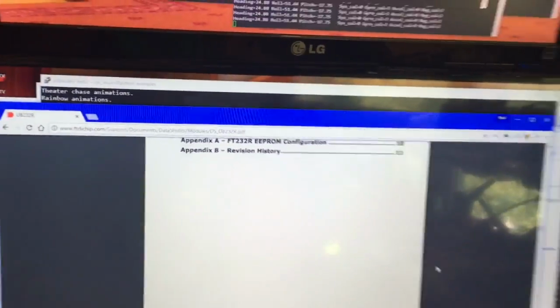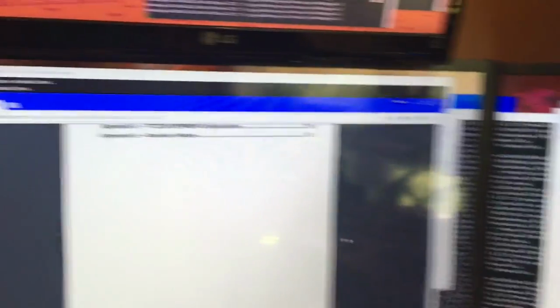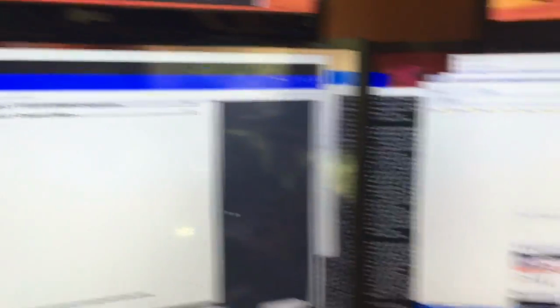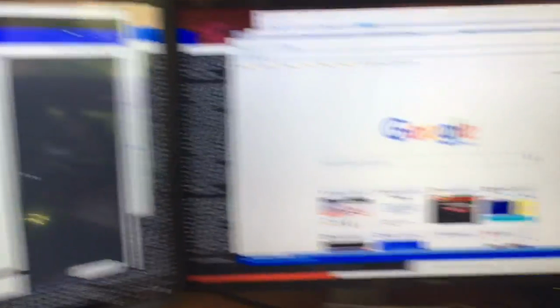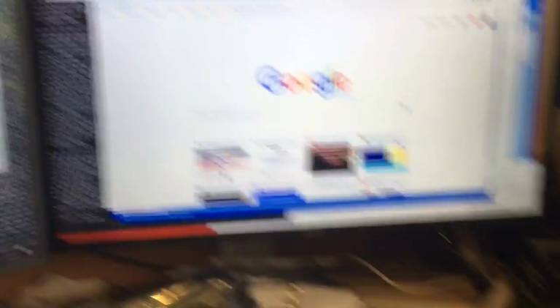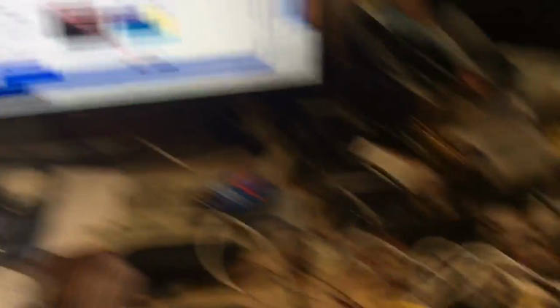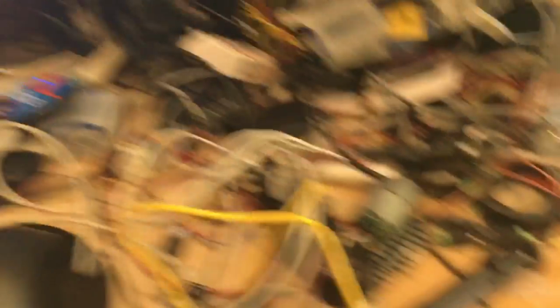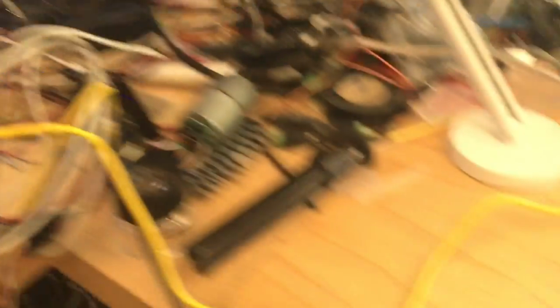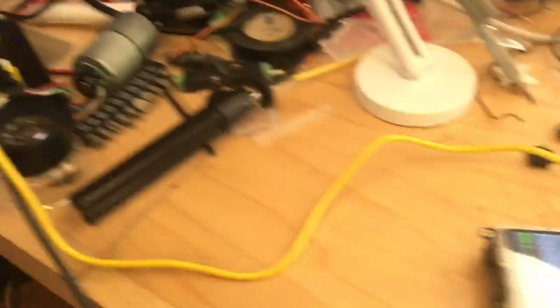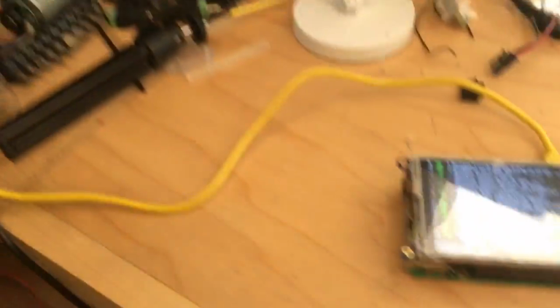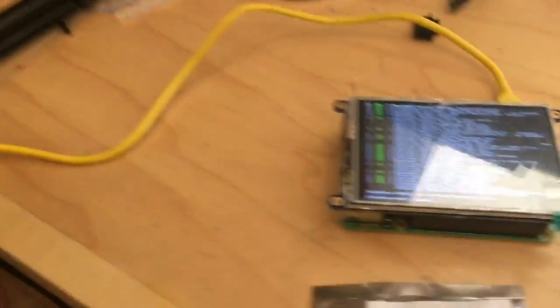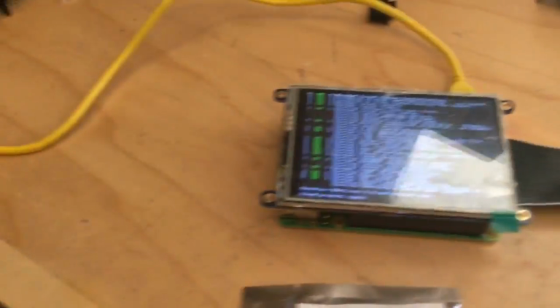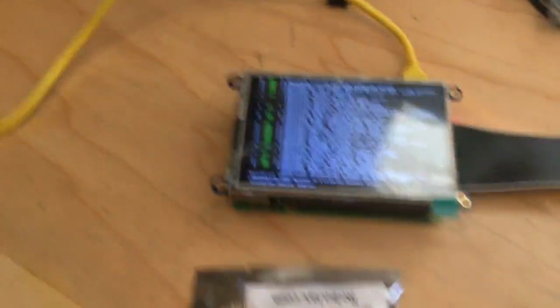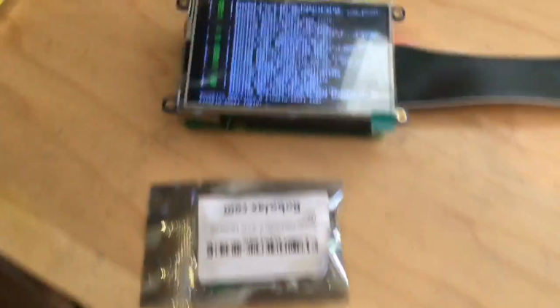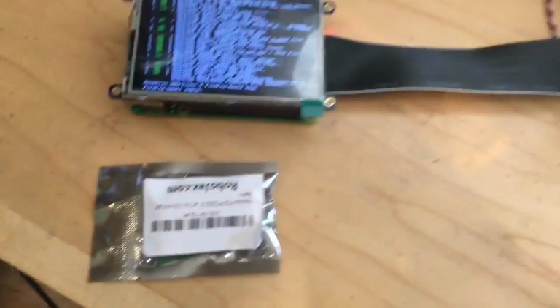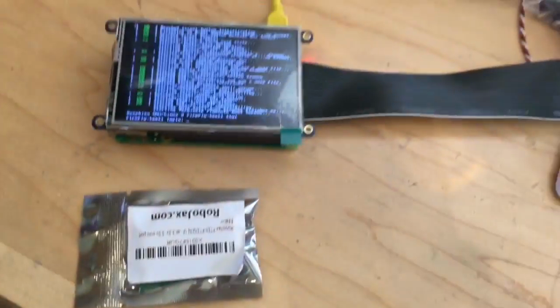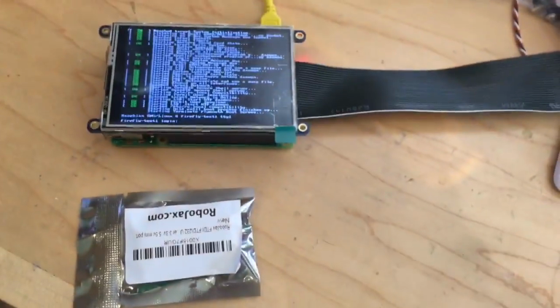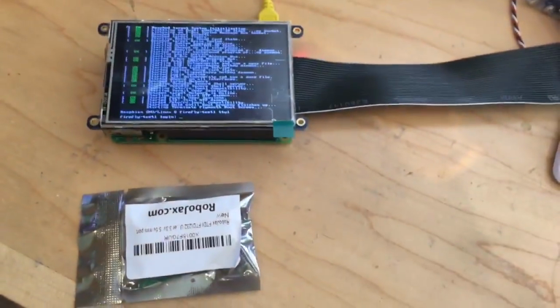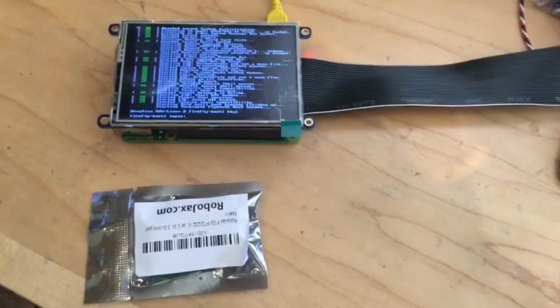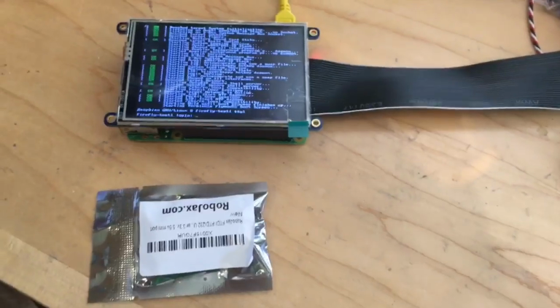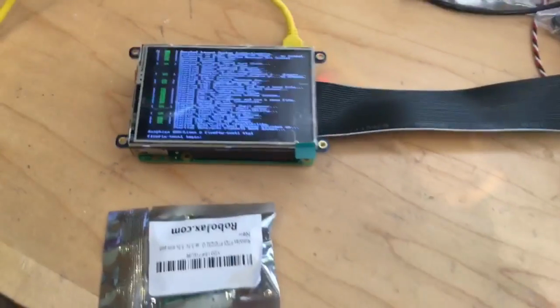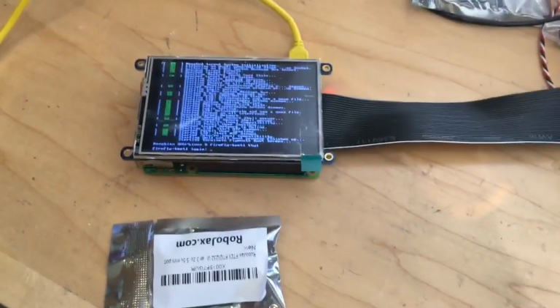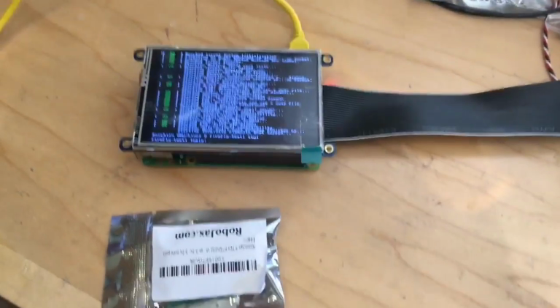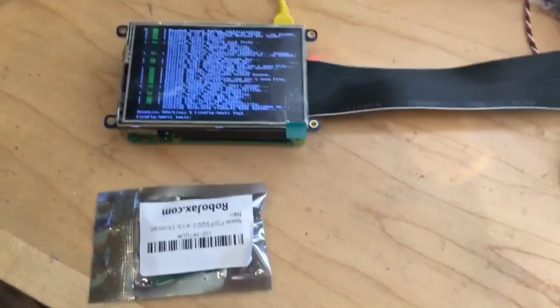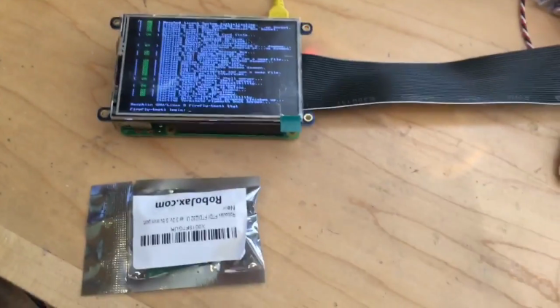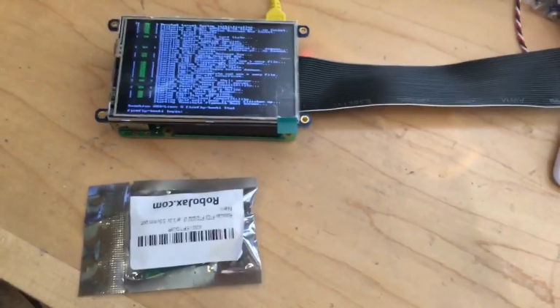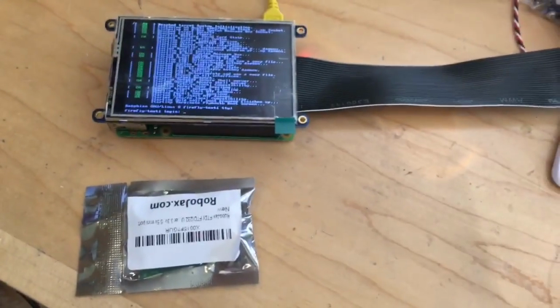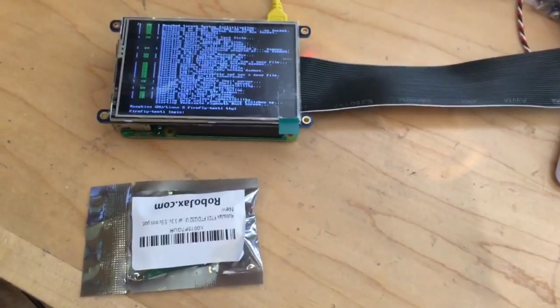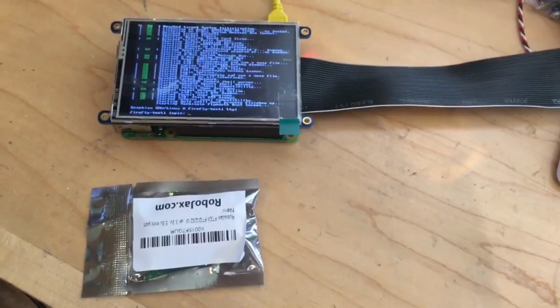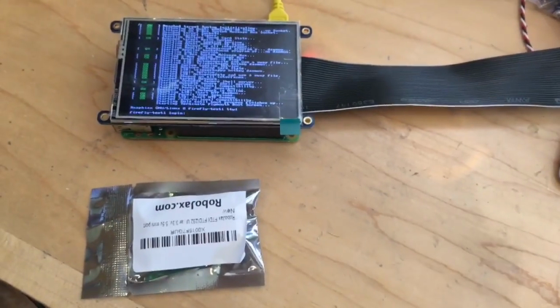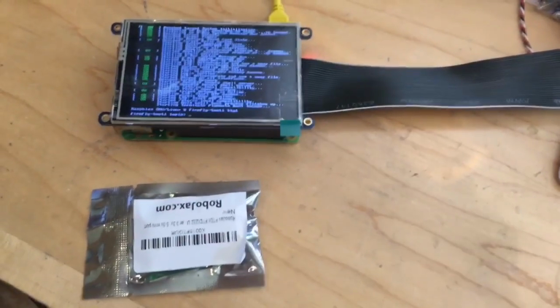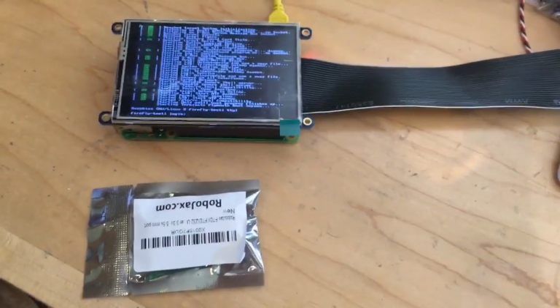I bought this specific one here, the UB232R from Digikey, and guess what — it works first time out. I have a couple more here that I've purchased.